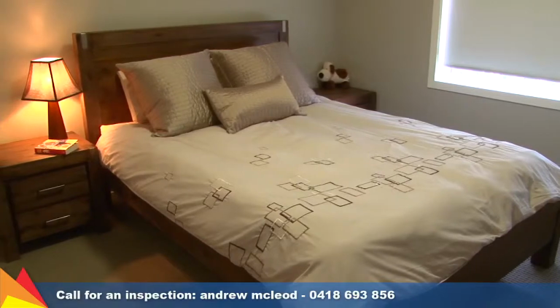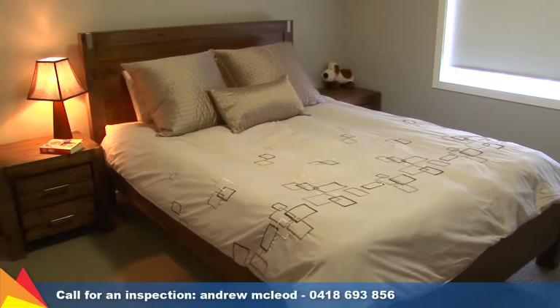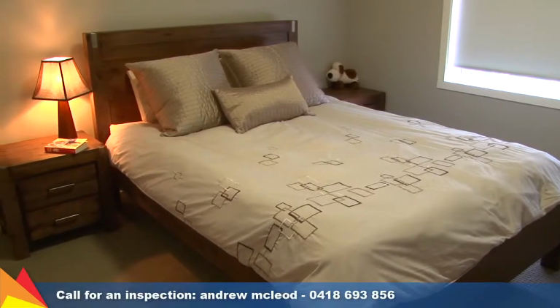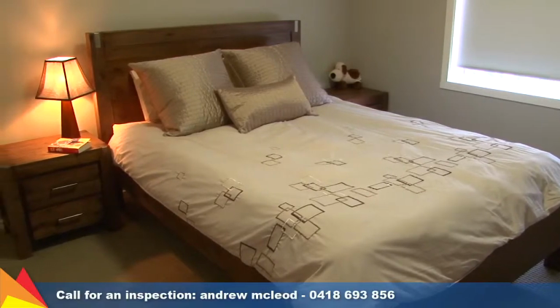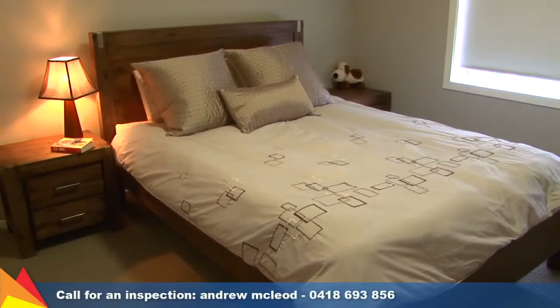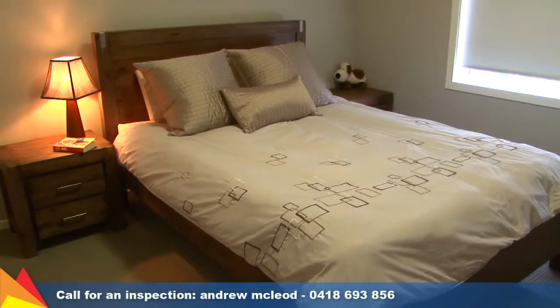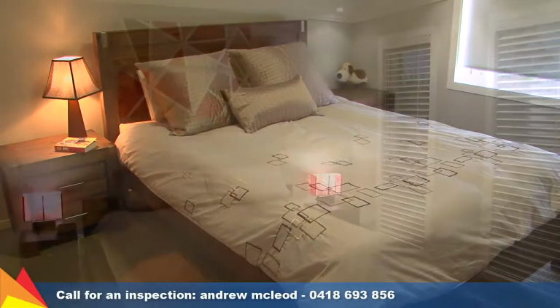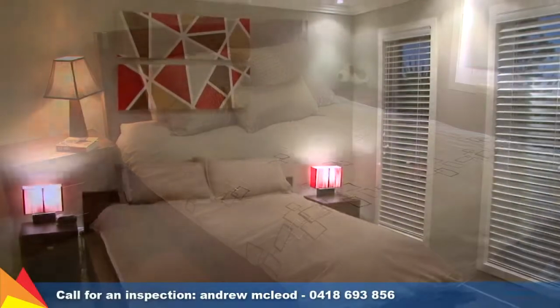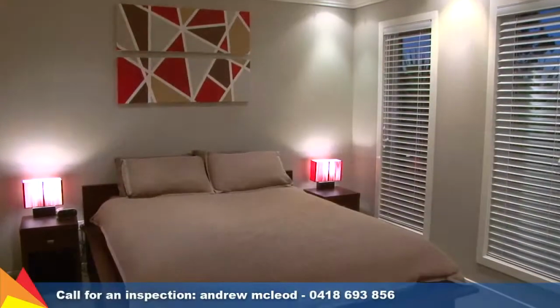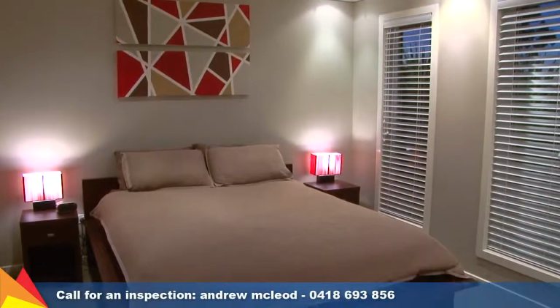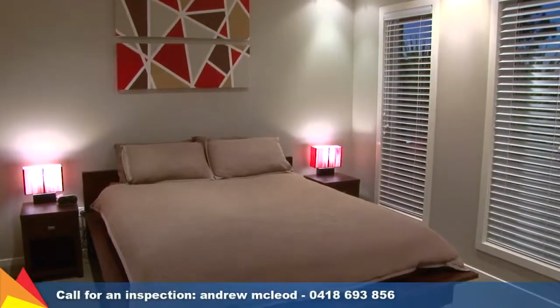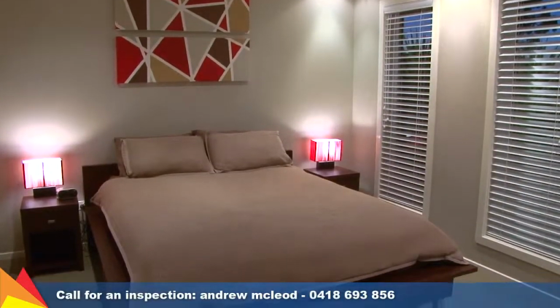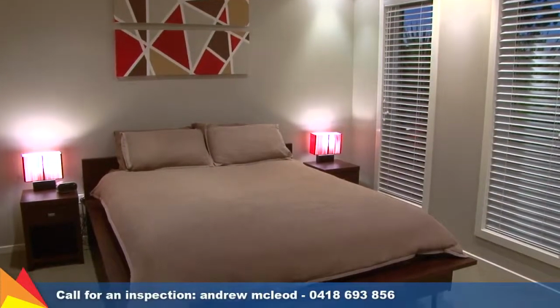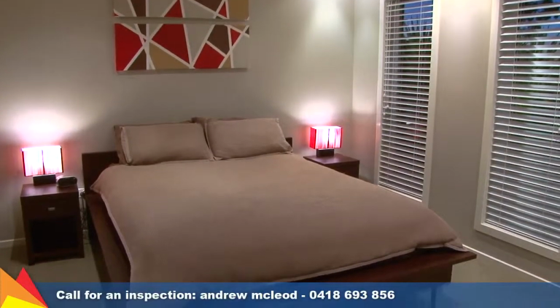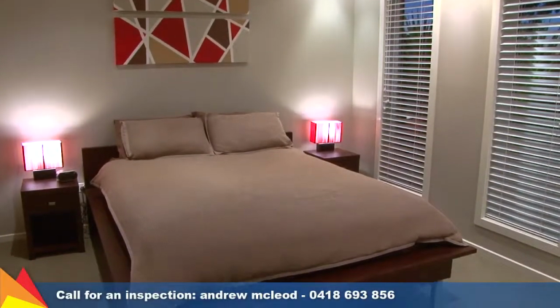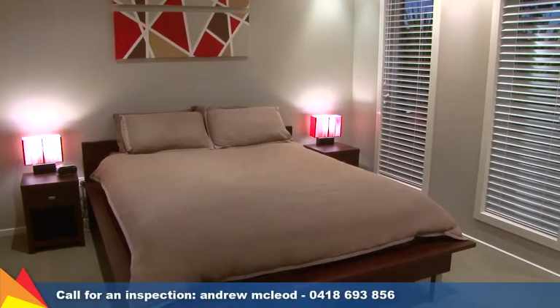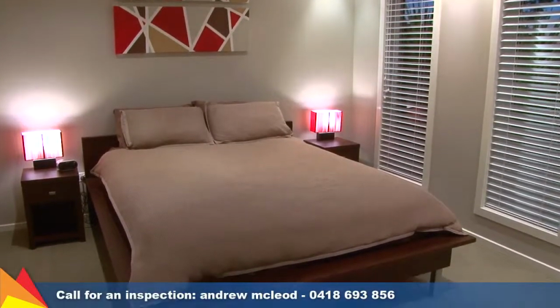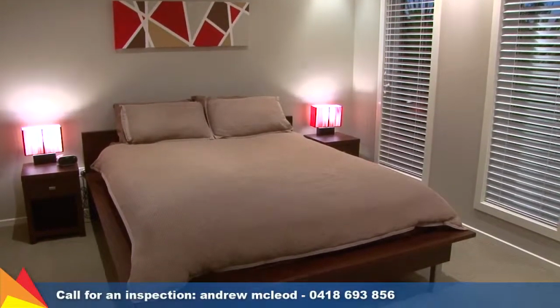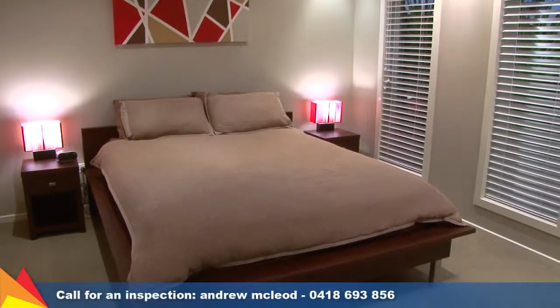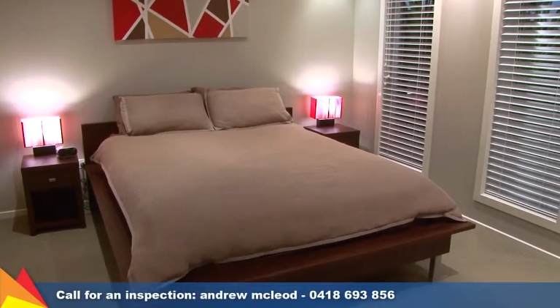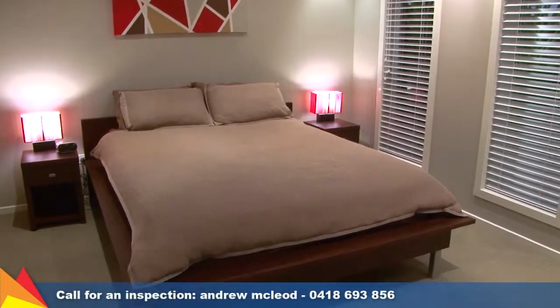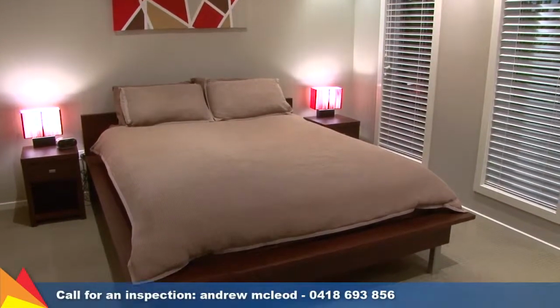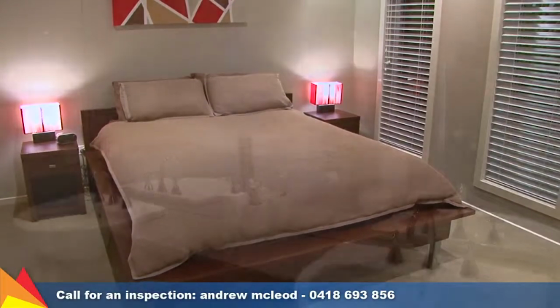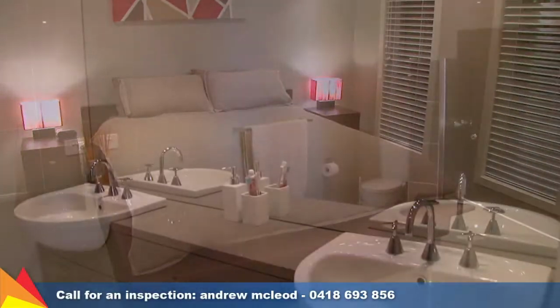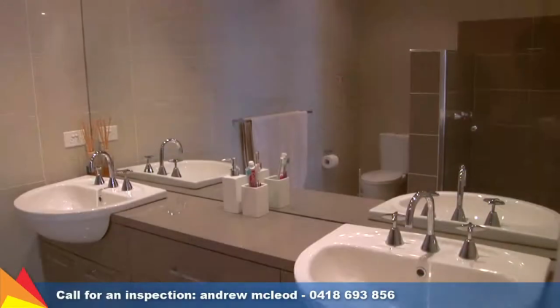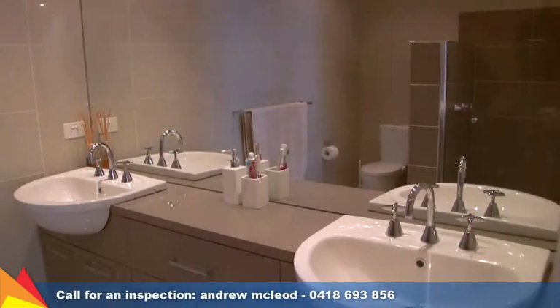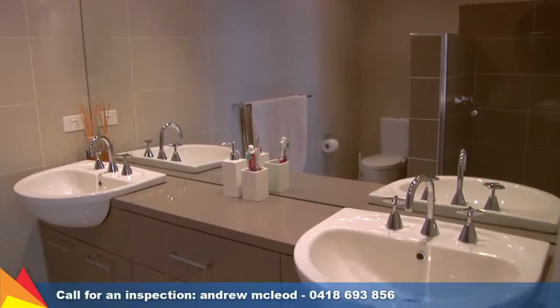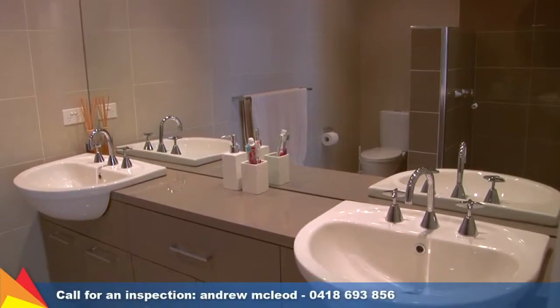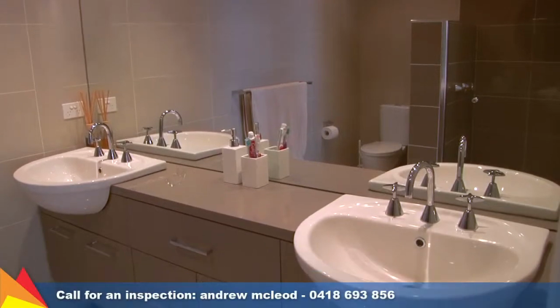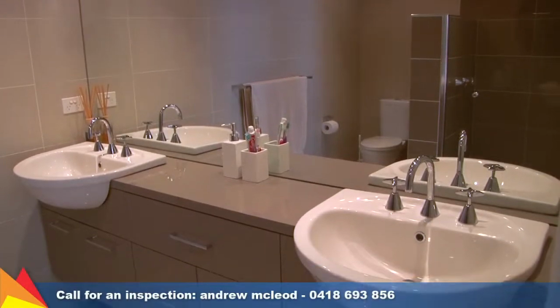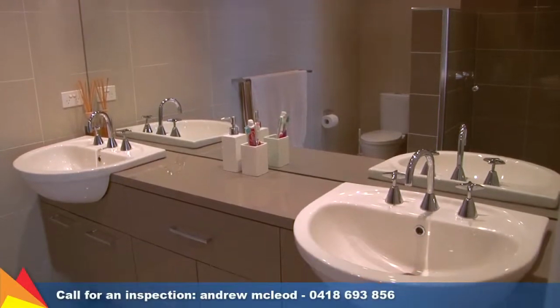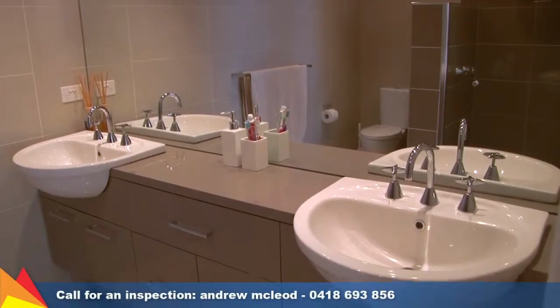Four bedrooms, including a lavish master retreat with a huge walk-in robe and ensuite with twin vanities.